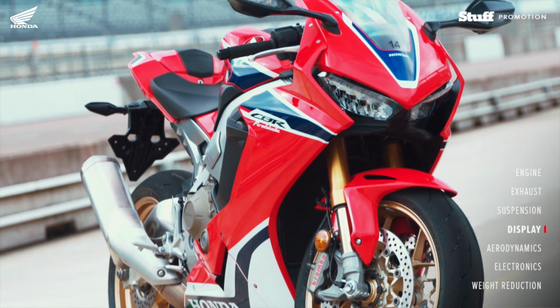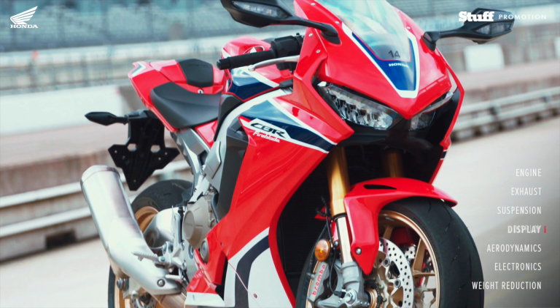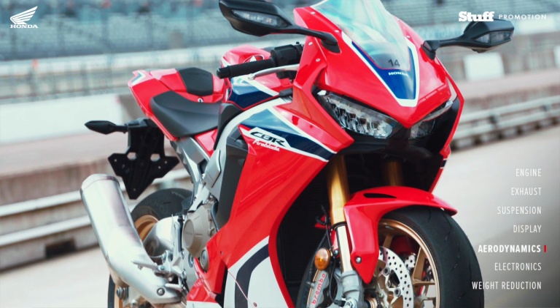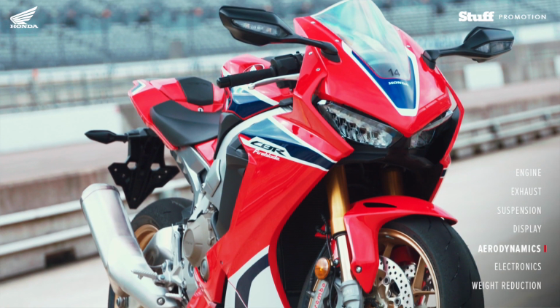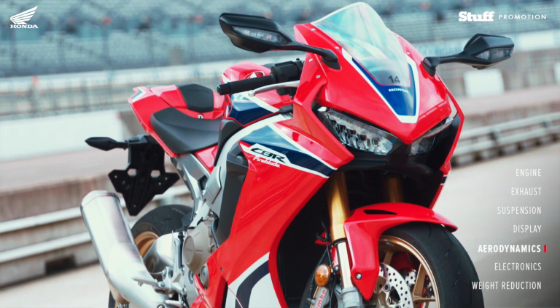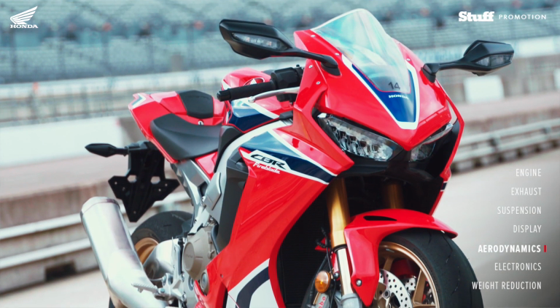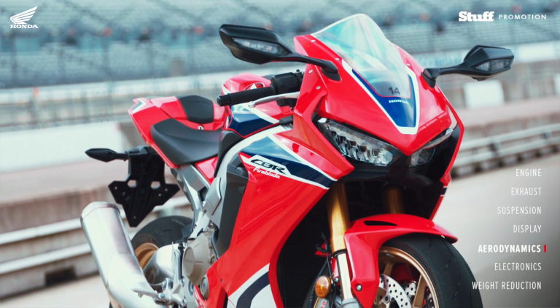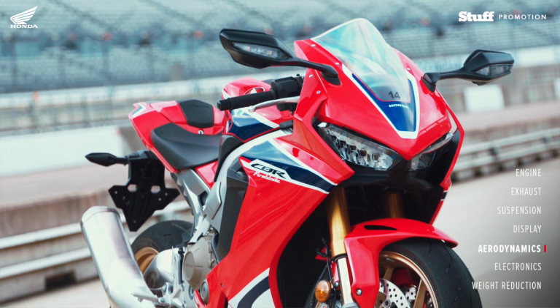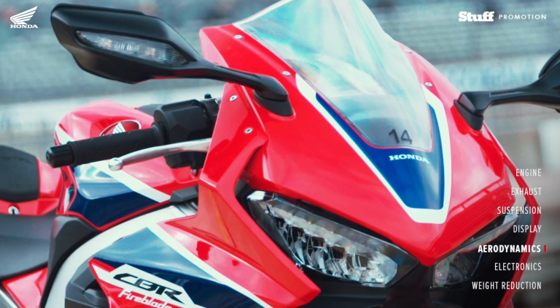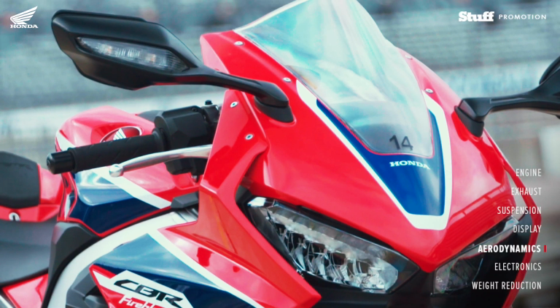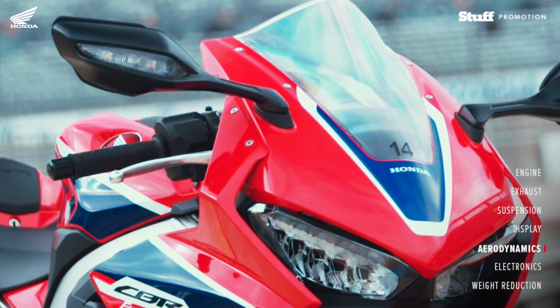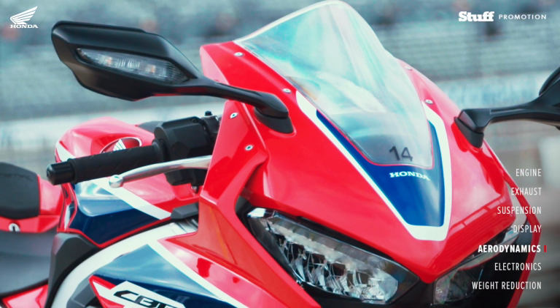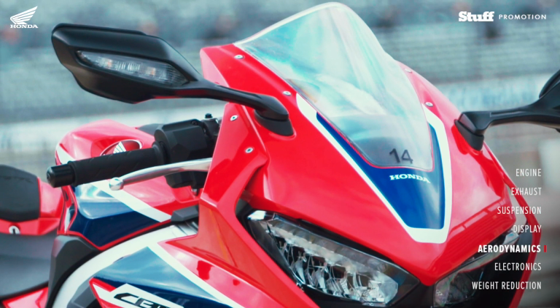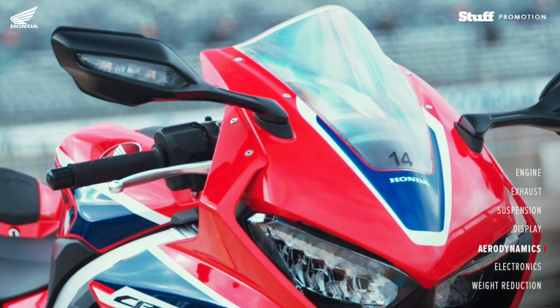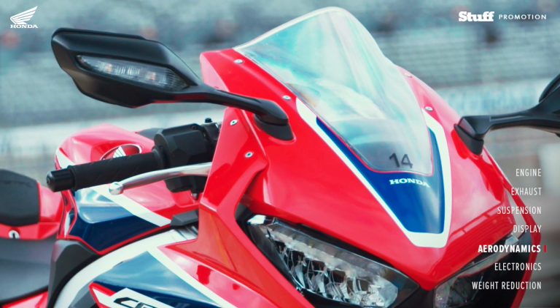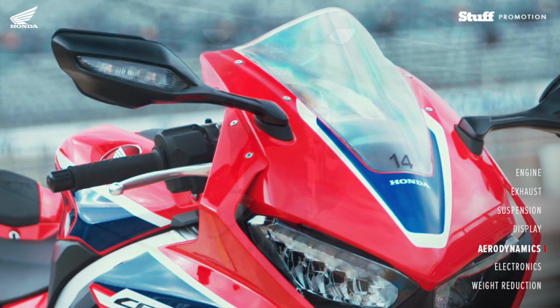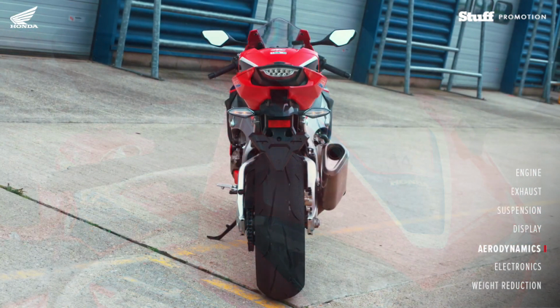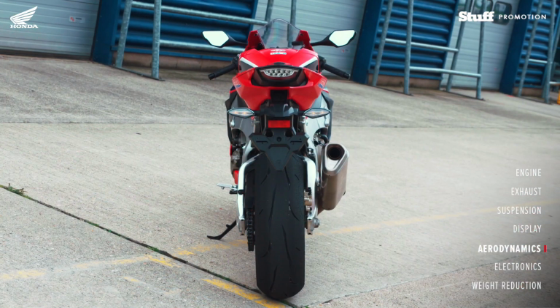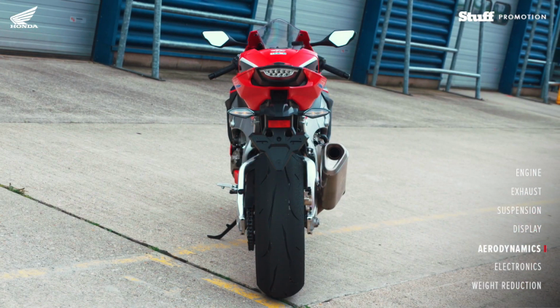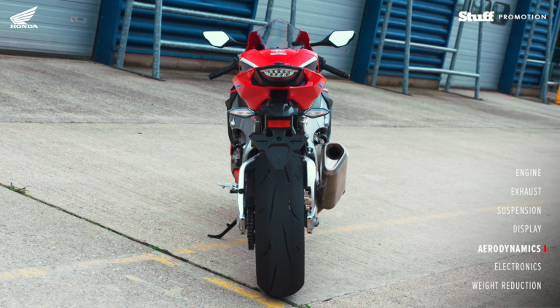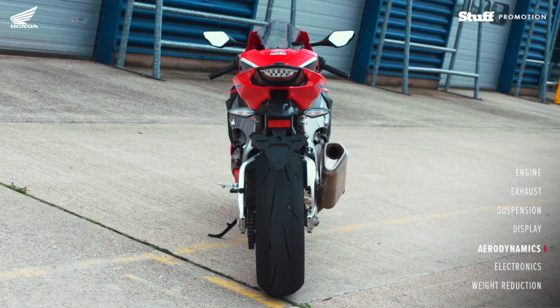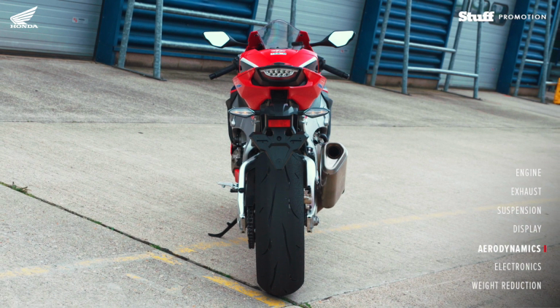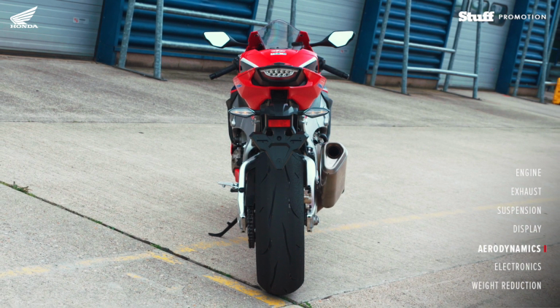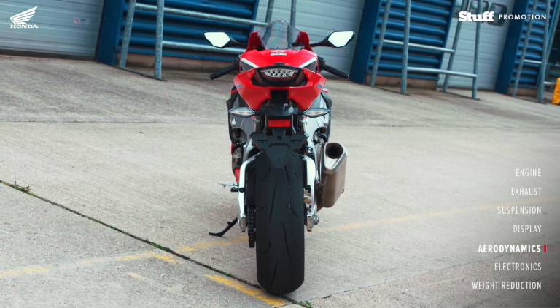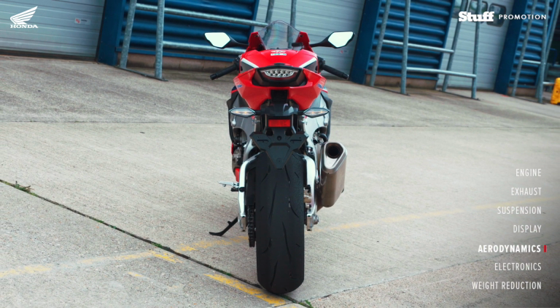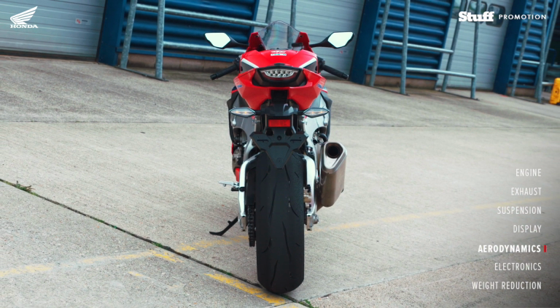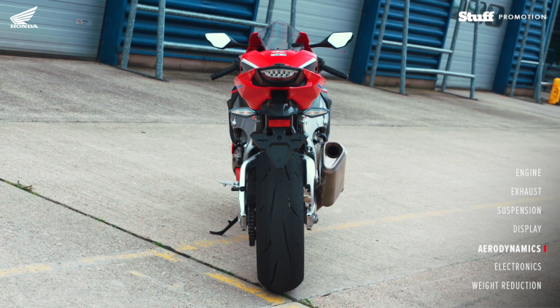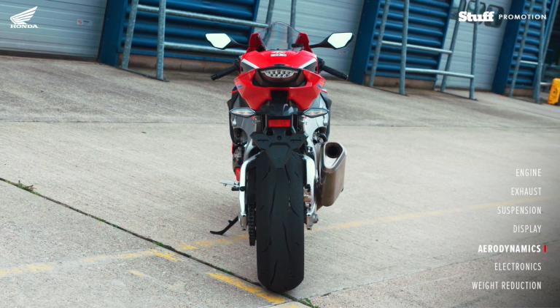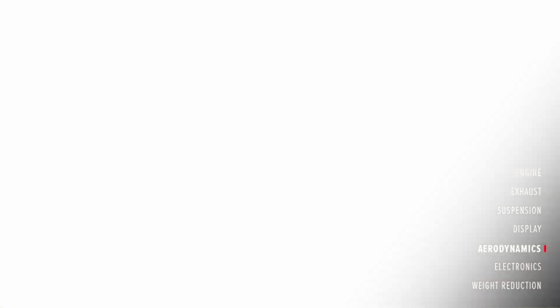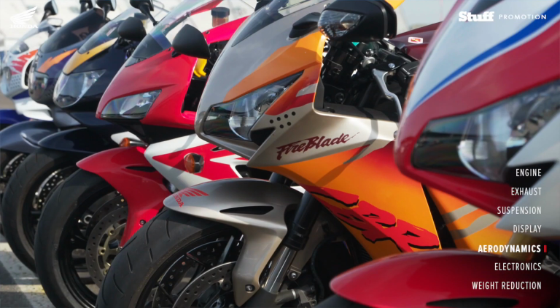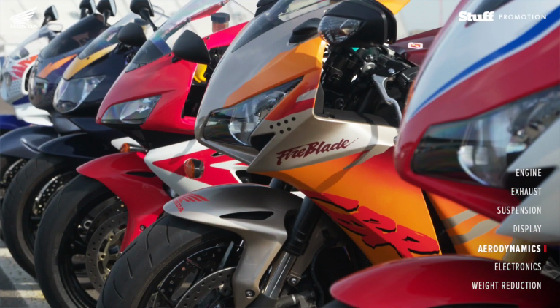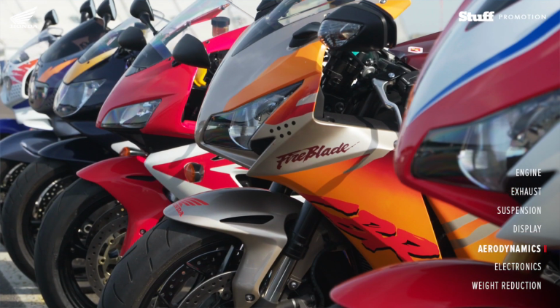The aerodynamics of the Fireblade have been very much tailored — a lot smaller screen, a lot sleeker, a lot narrower and a lot lower.